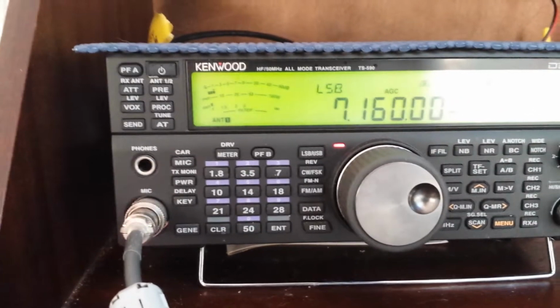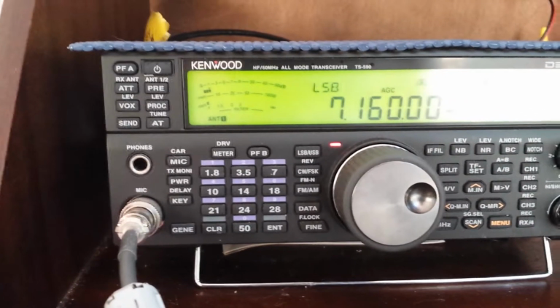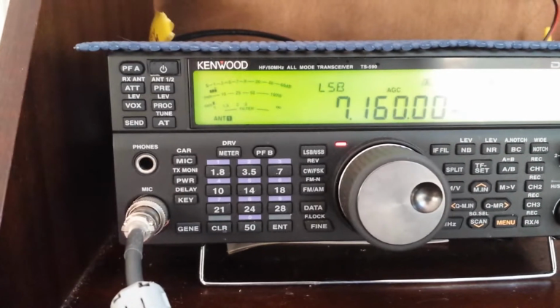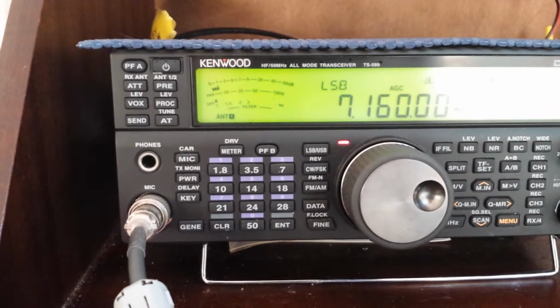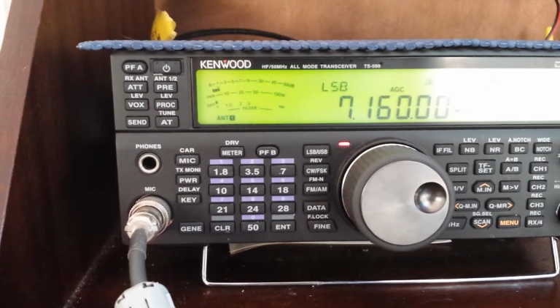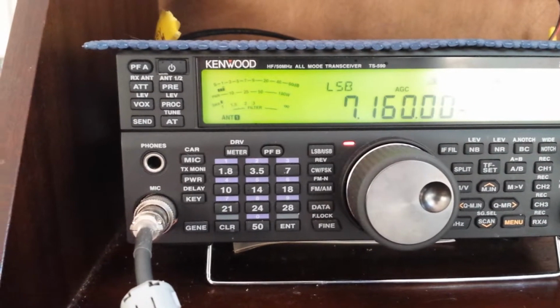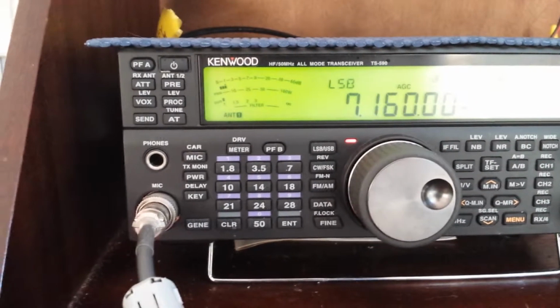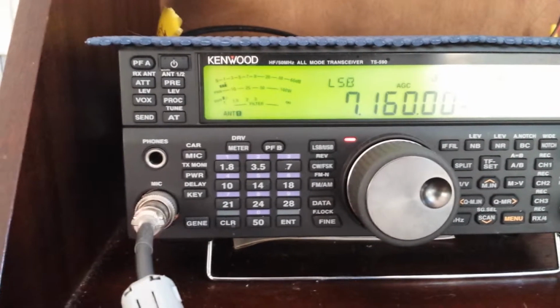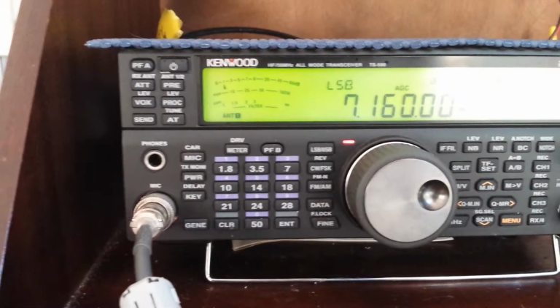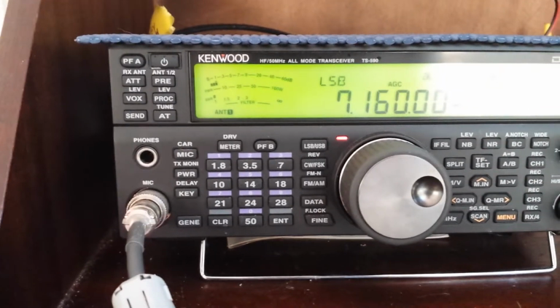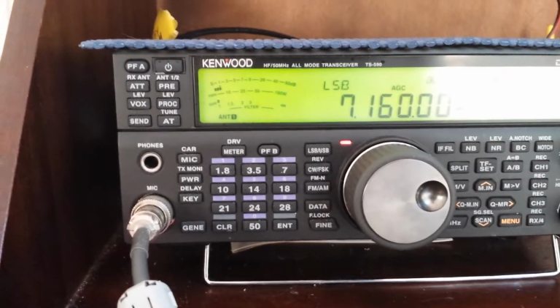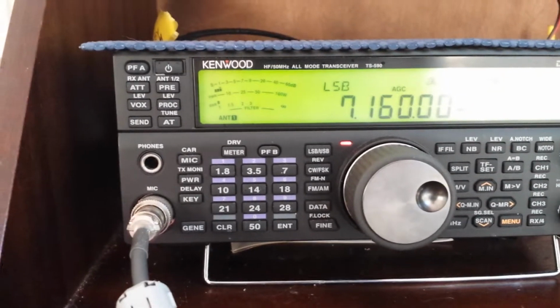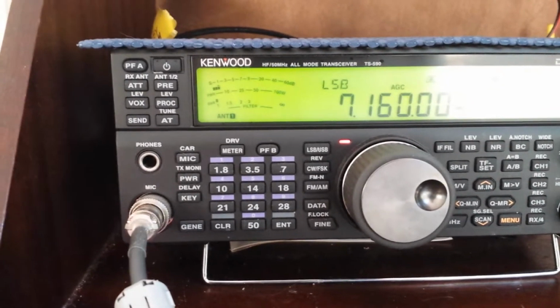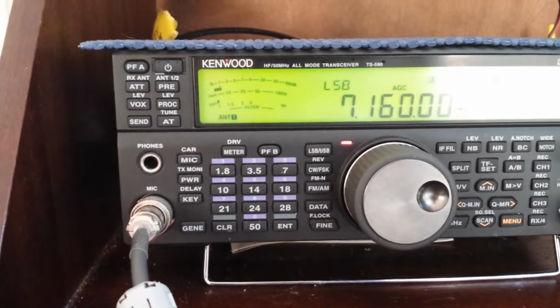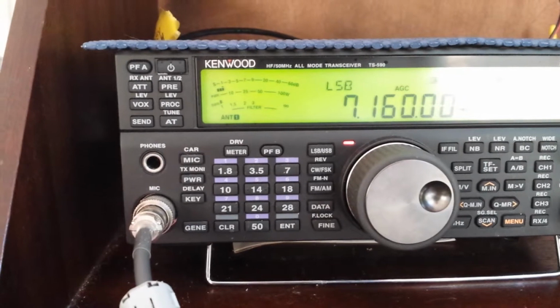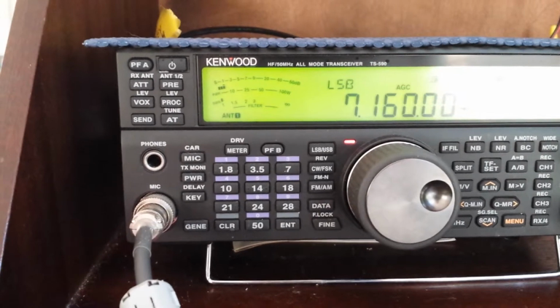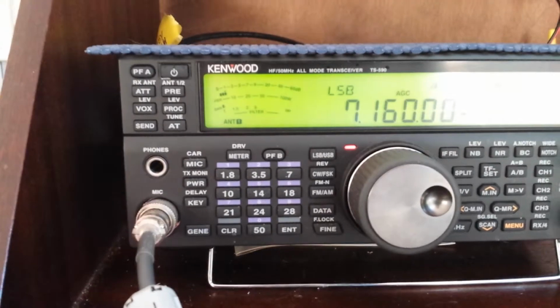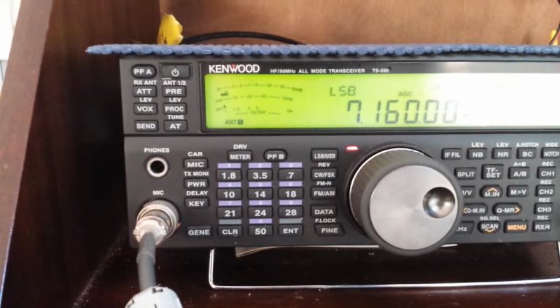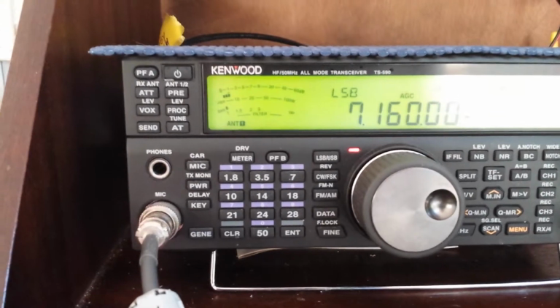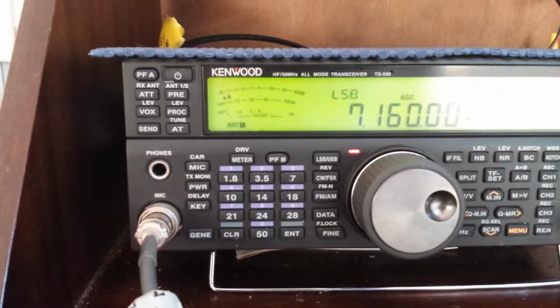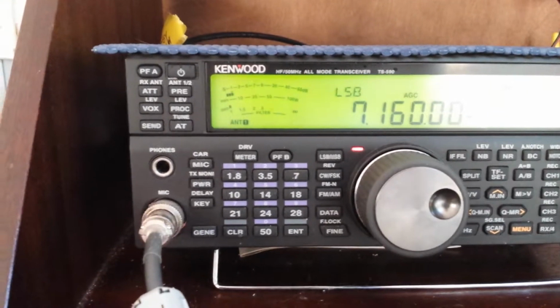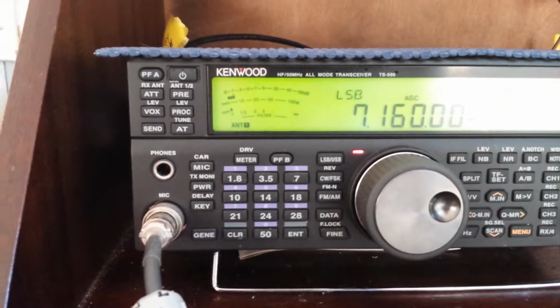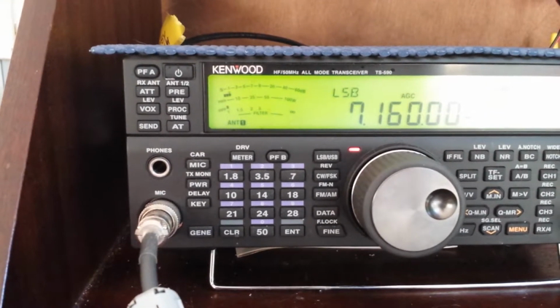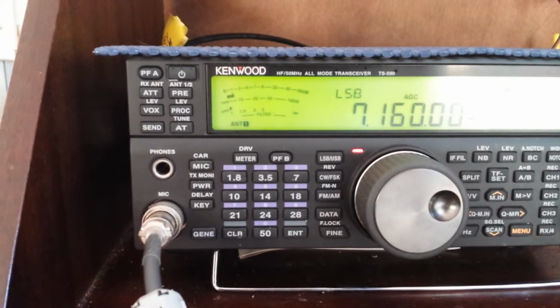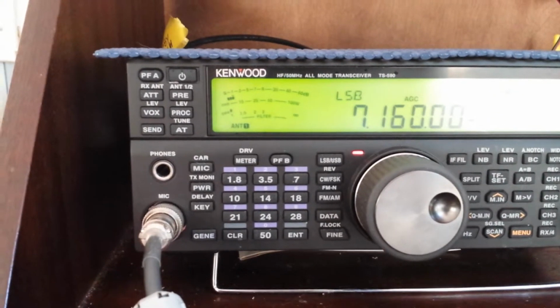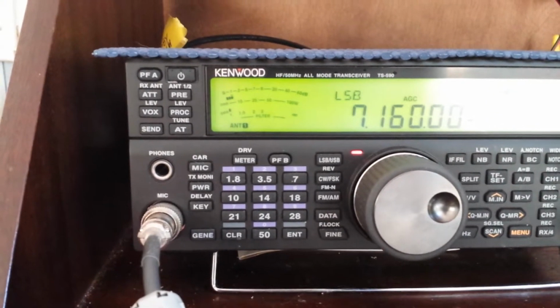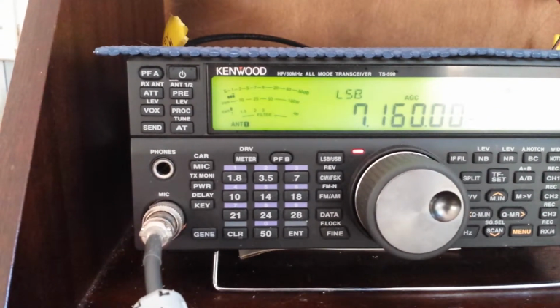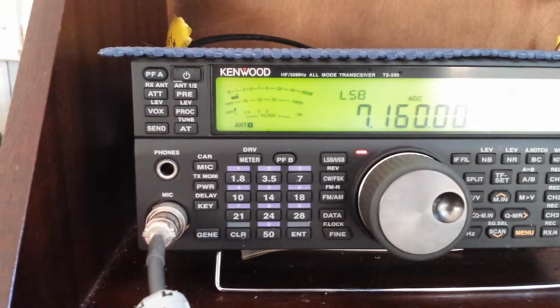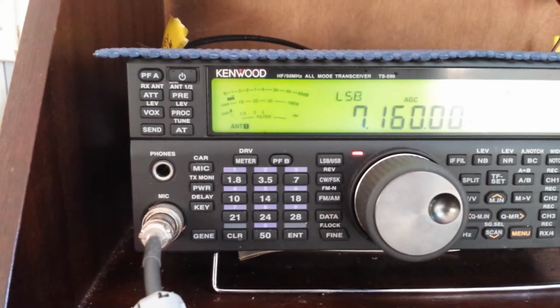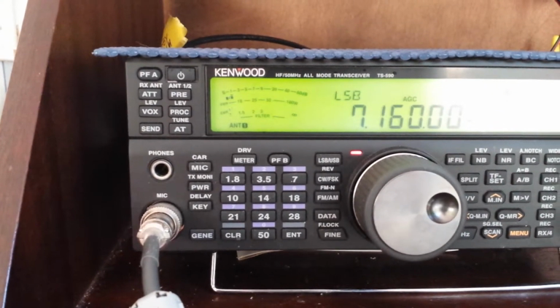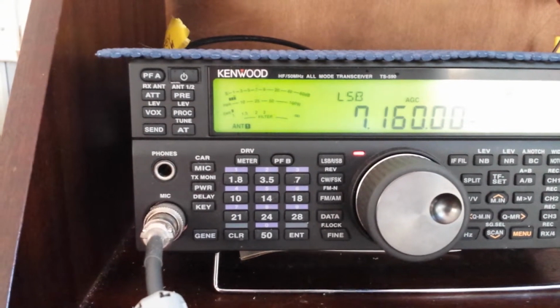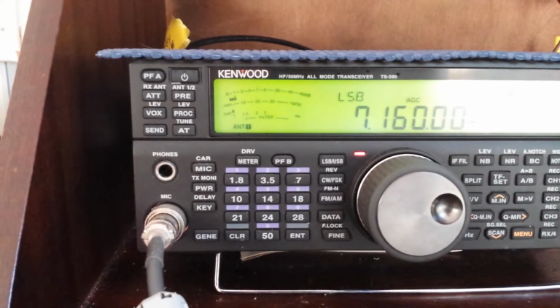Microphone back to you there, John. It's been a pleasure for me. M0HEM 2E0VOV QRP.